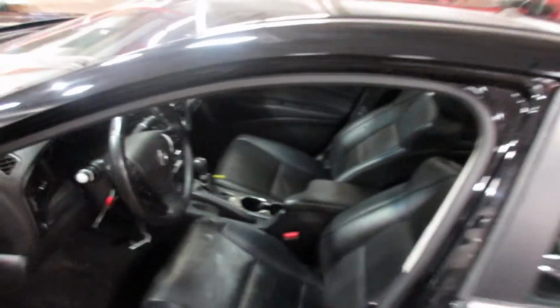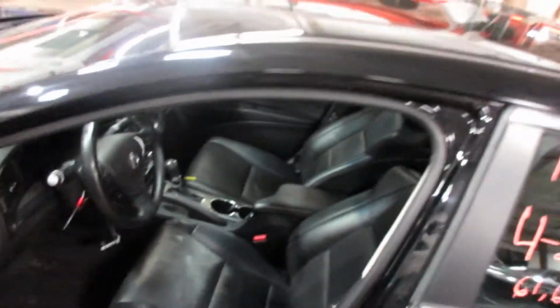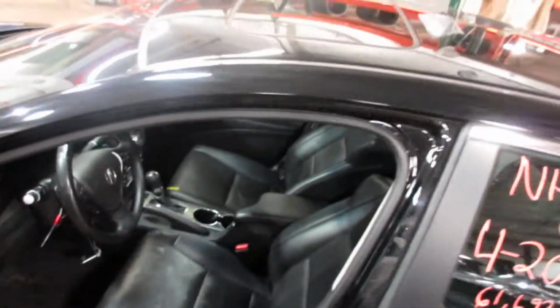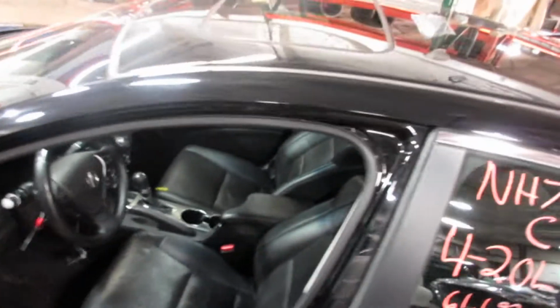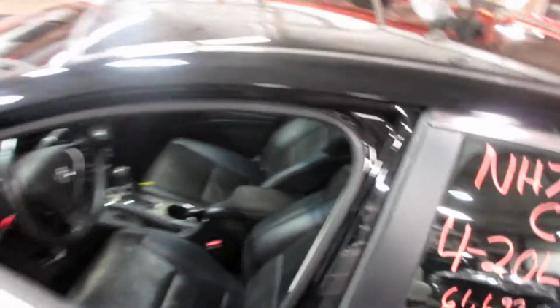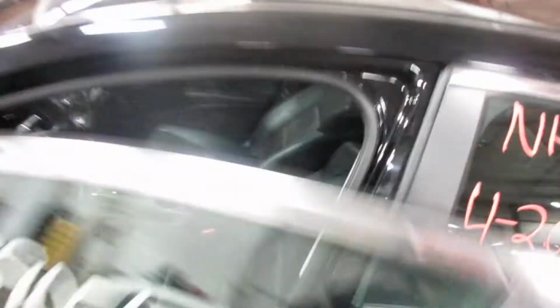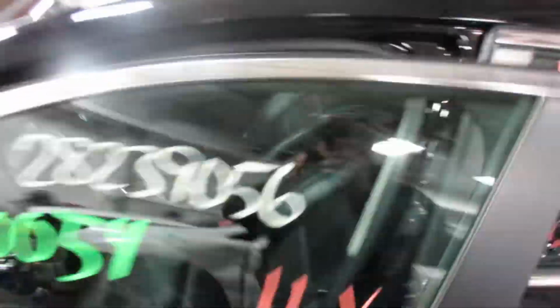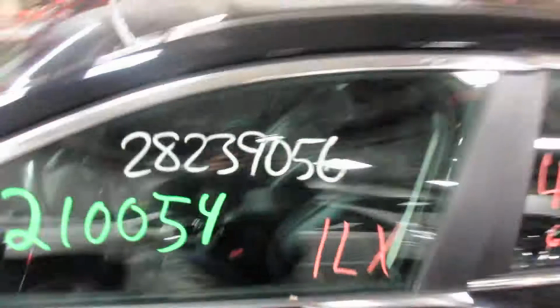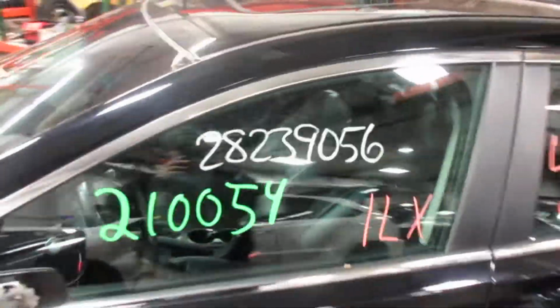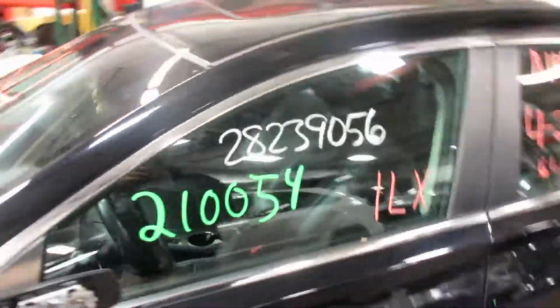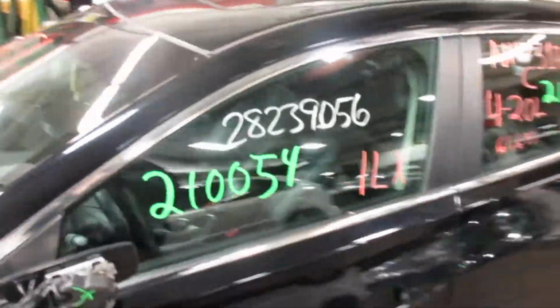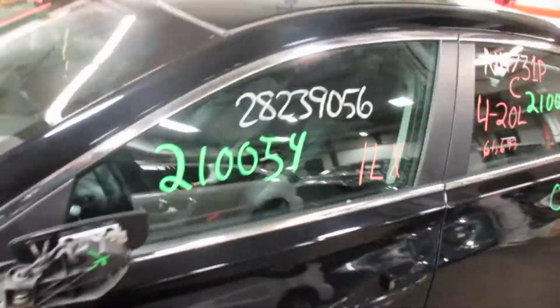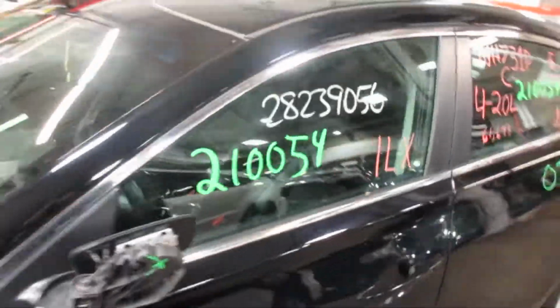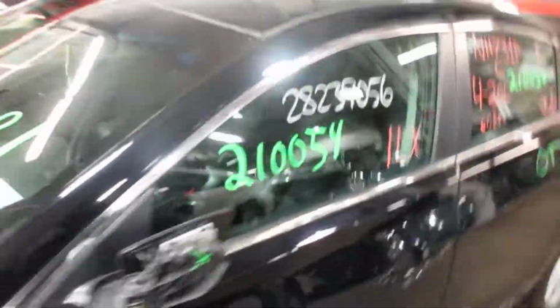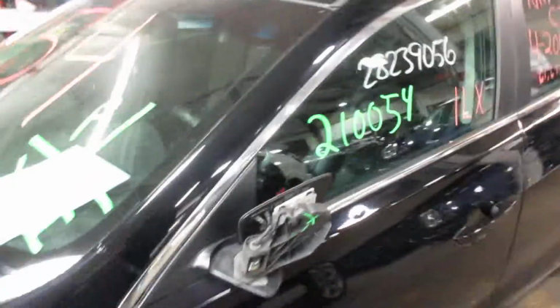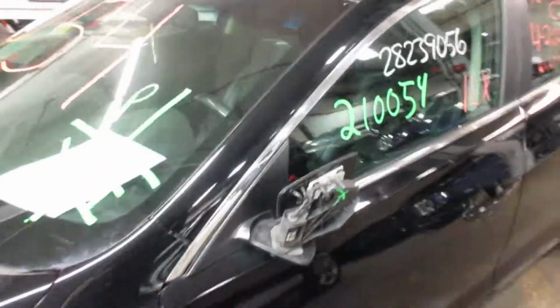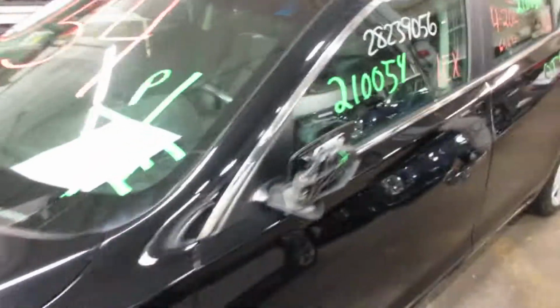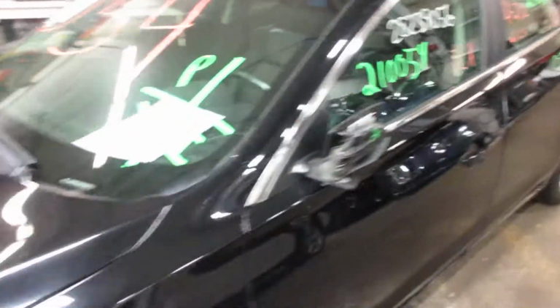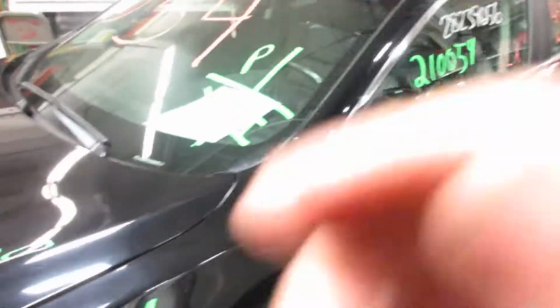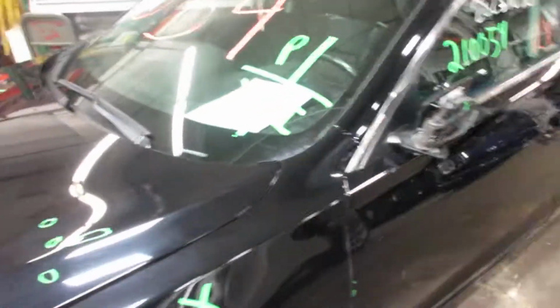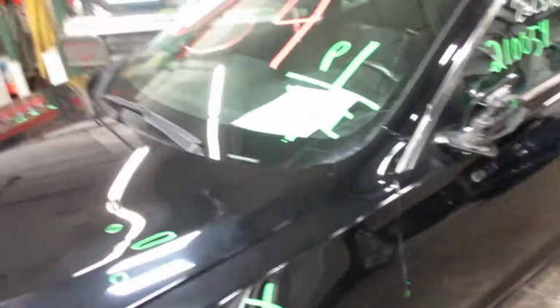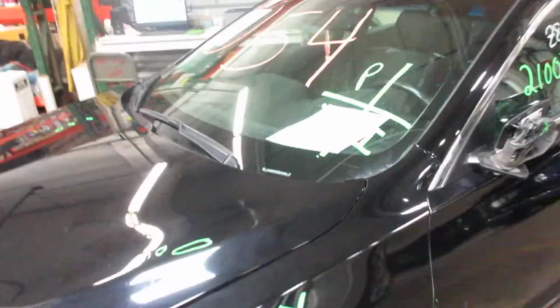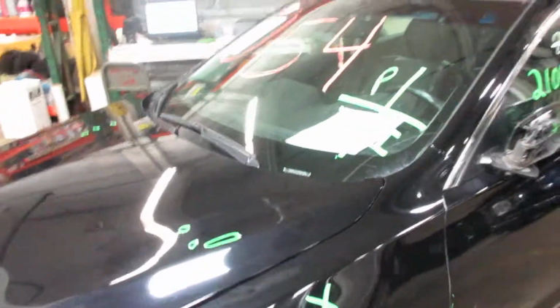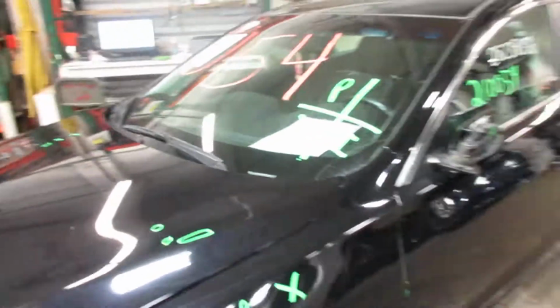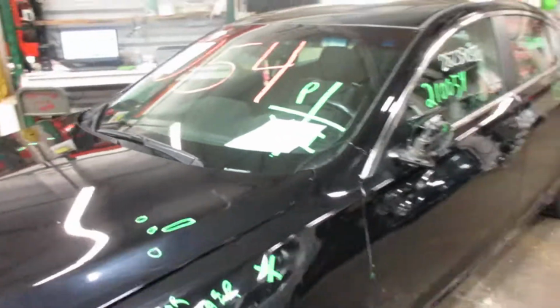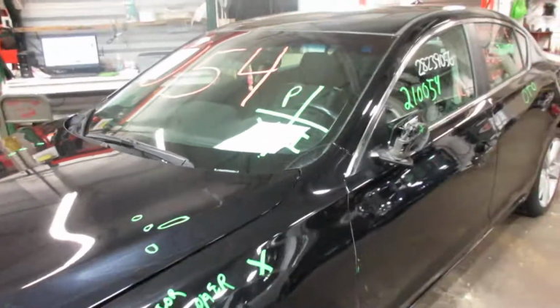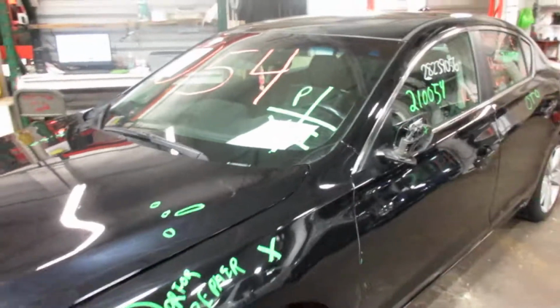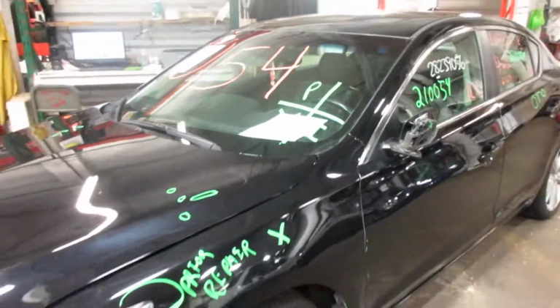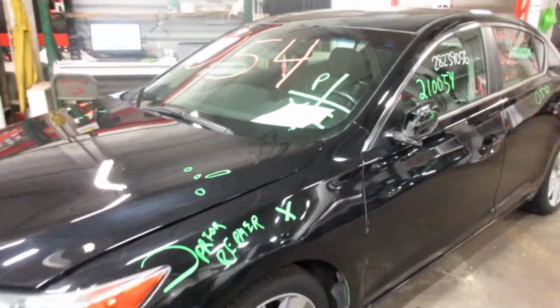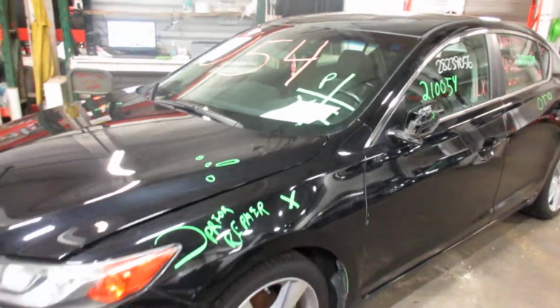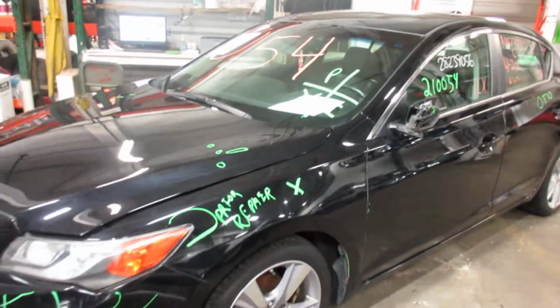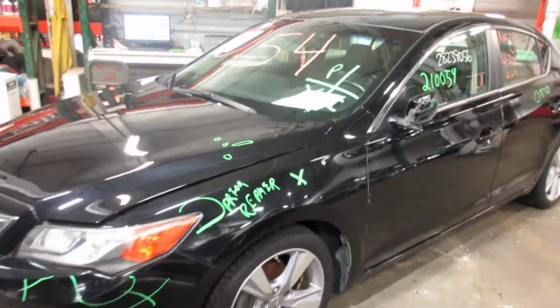As you can see, plenty of great parts still on this 2013 Acura ILX and many others here at Tom's Foreign Auto Parts.